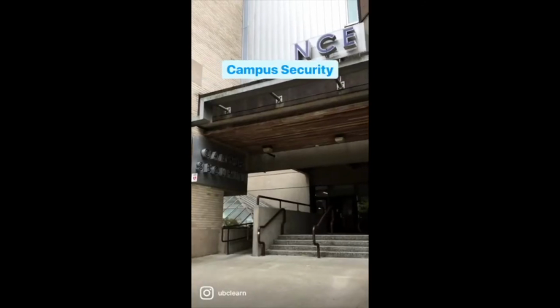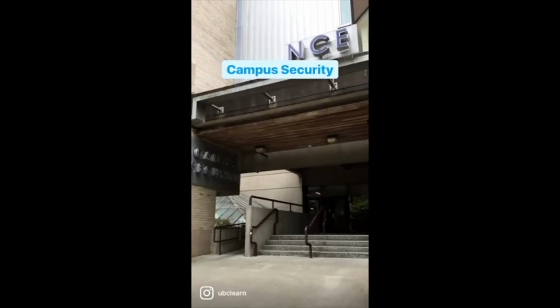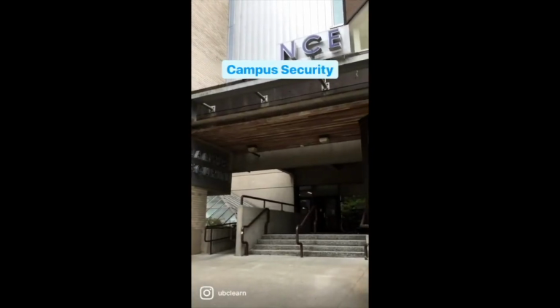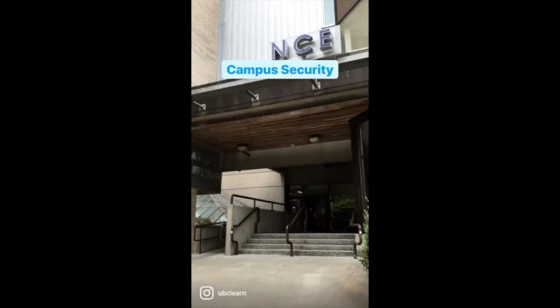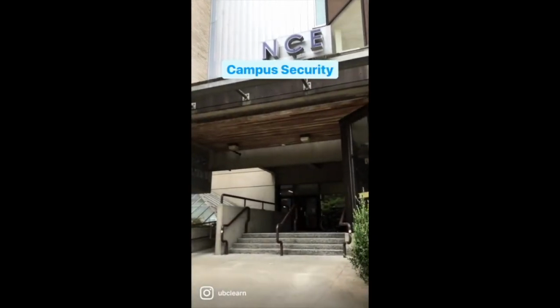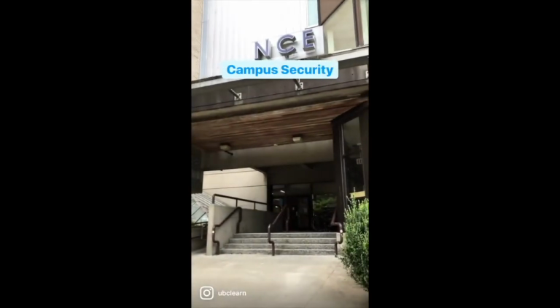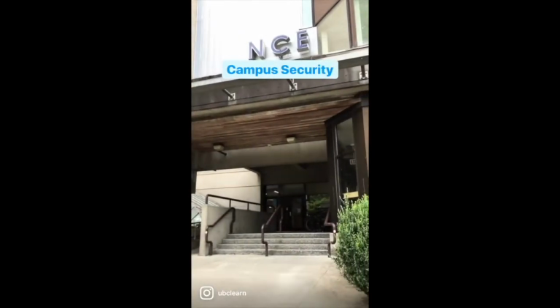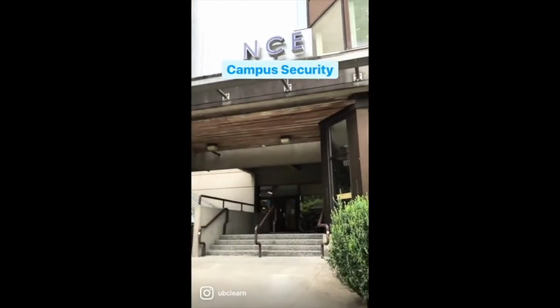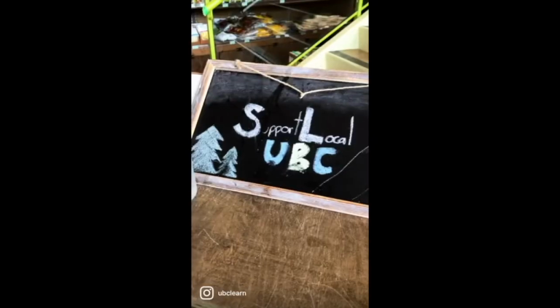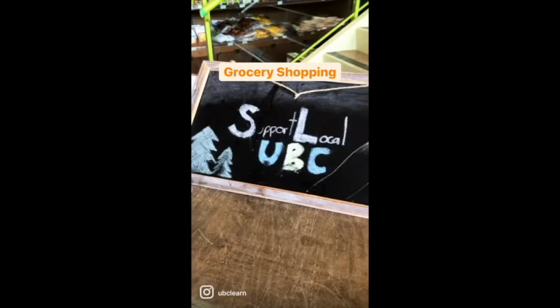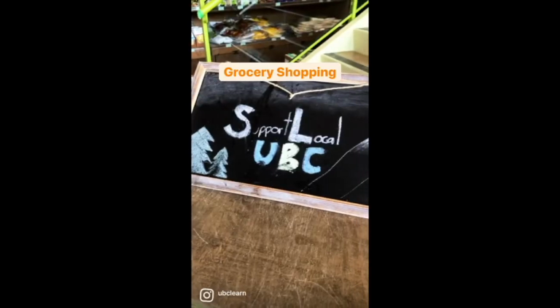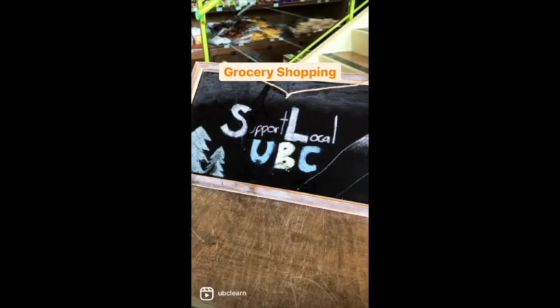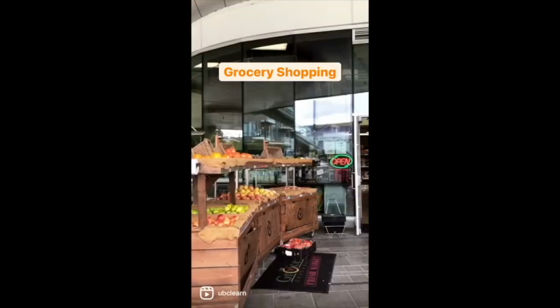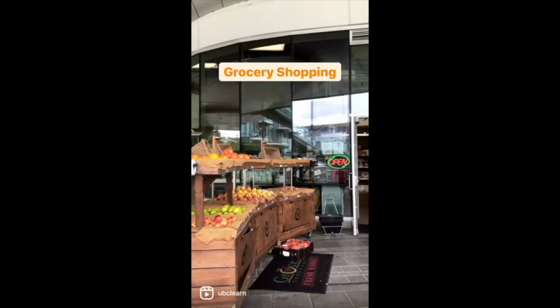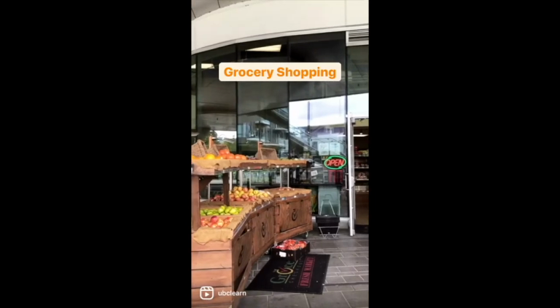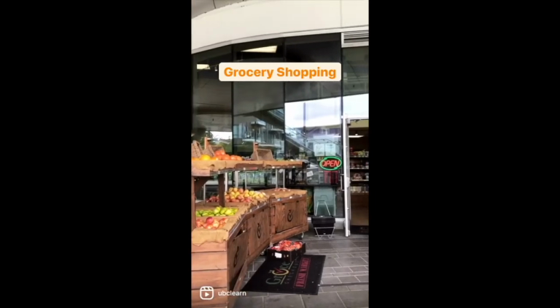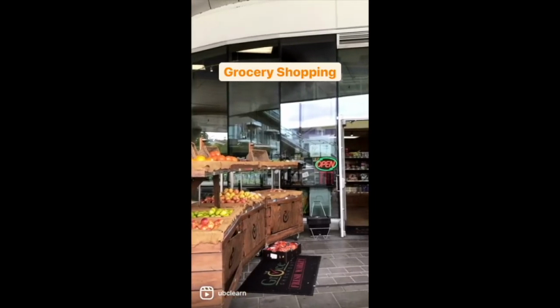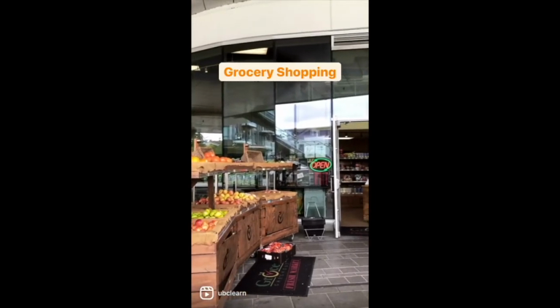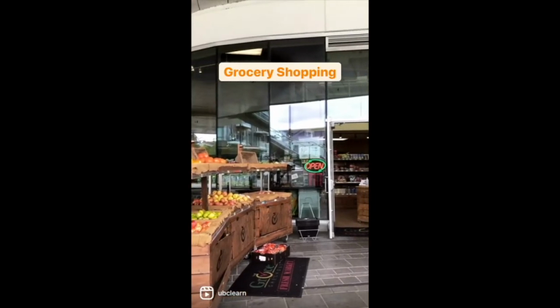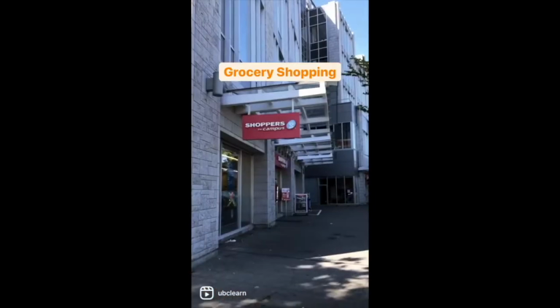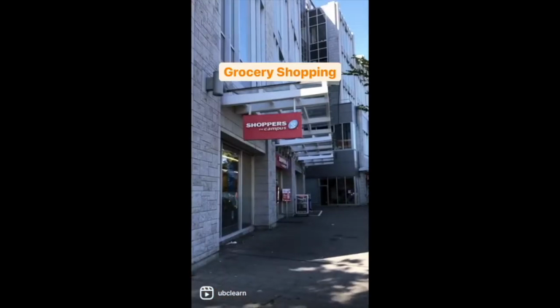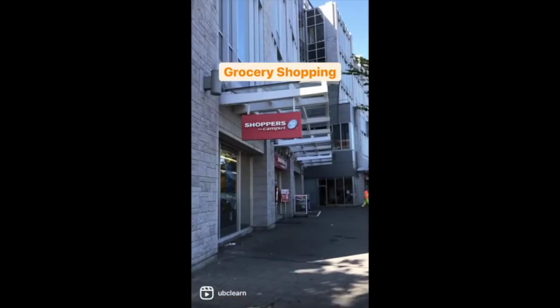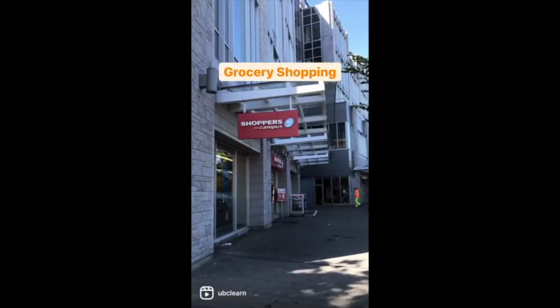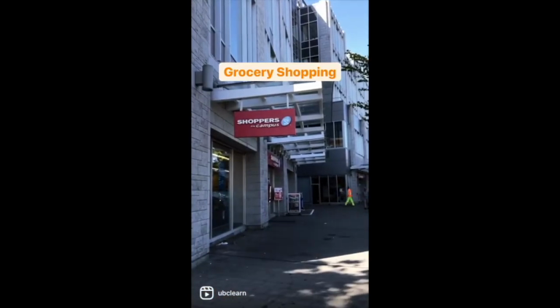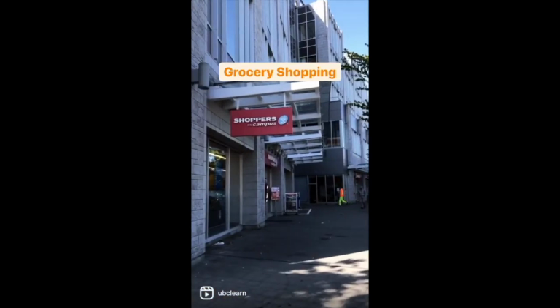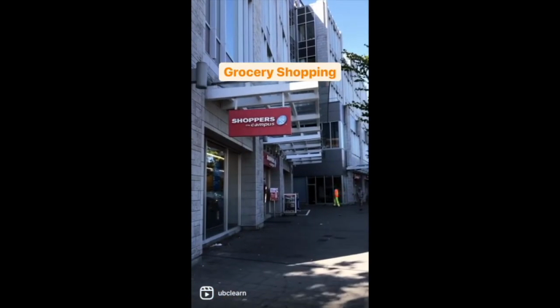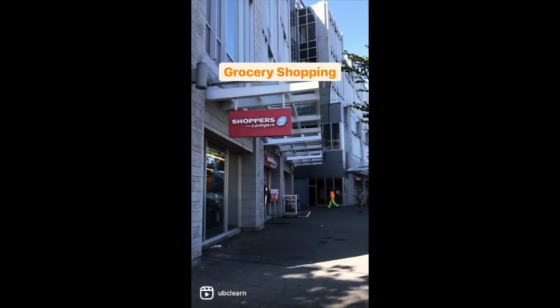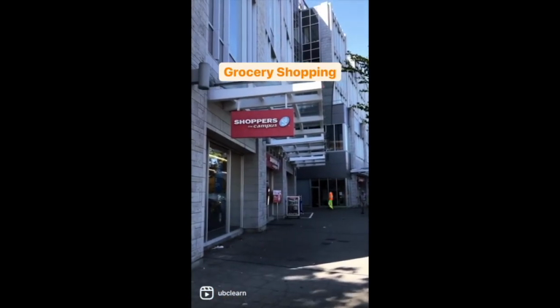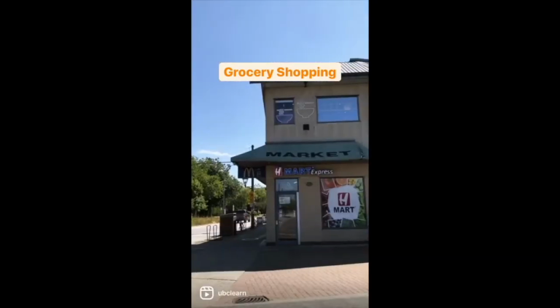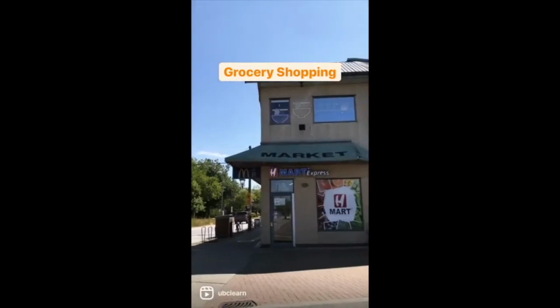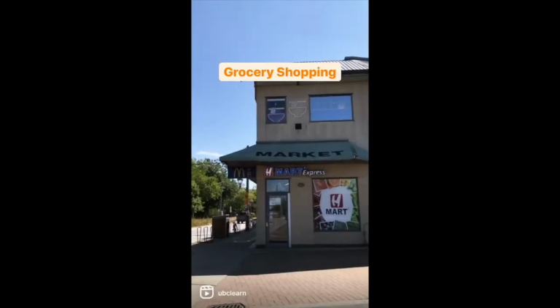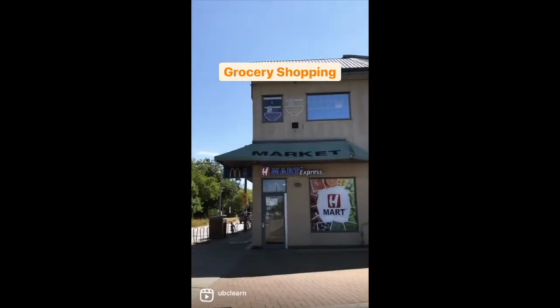Lost something? Check in with UBC security. Pick up groceries in the Nest, get essentials at Shoppers, or go to H Mart in the Village for snacks.